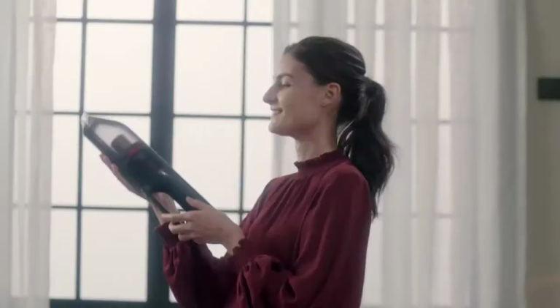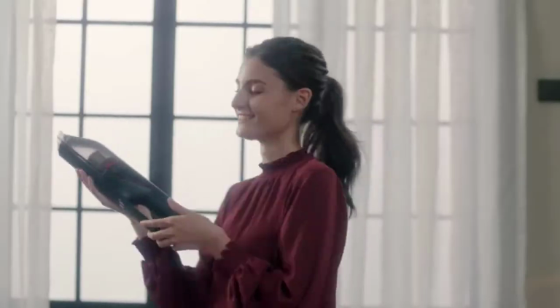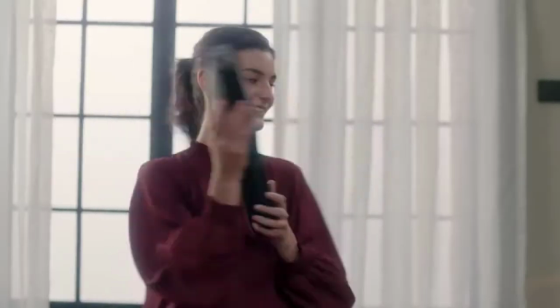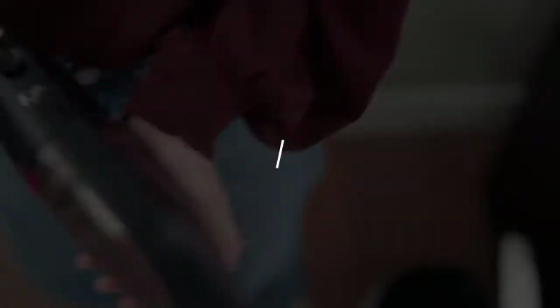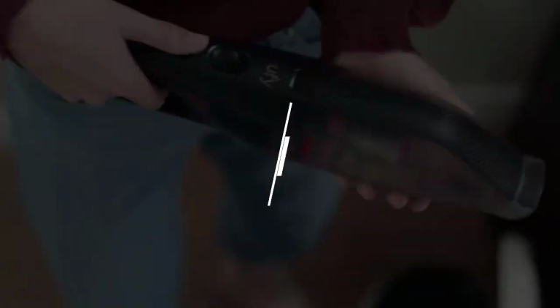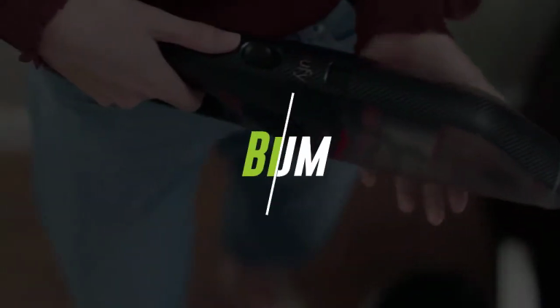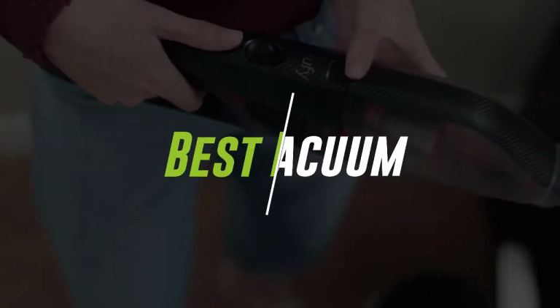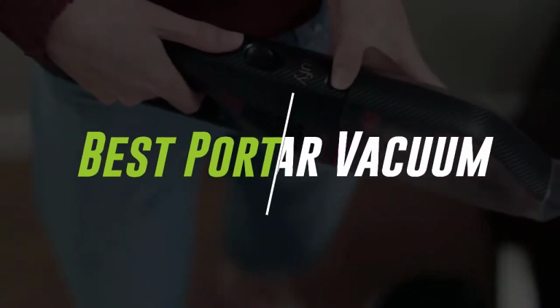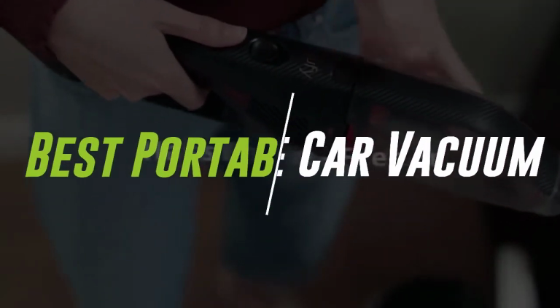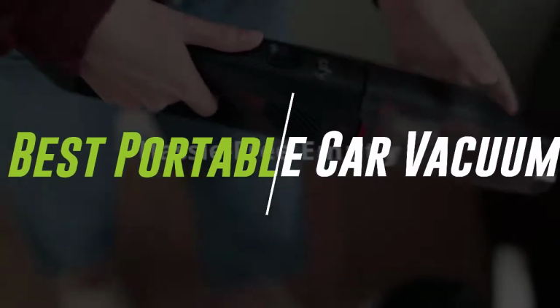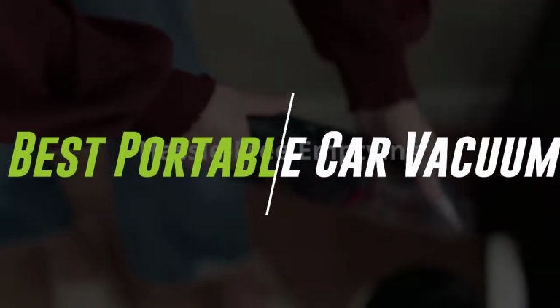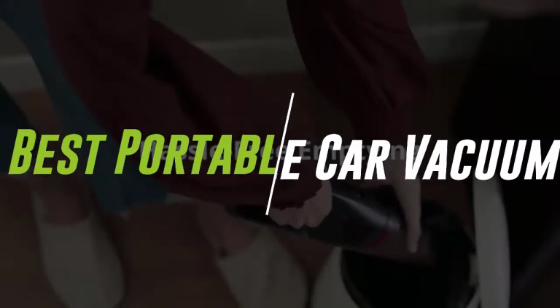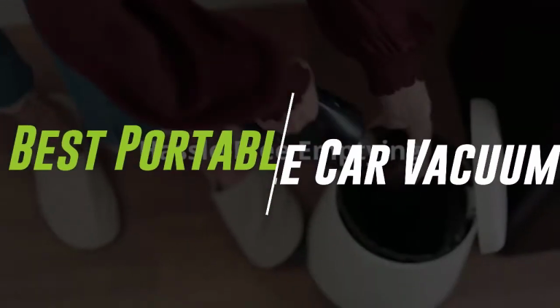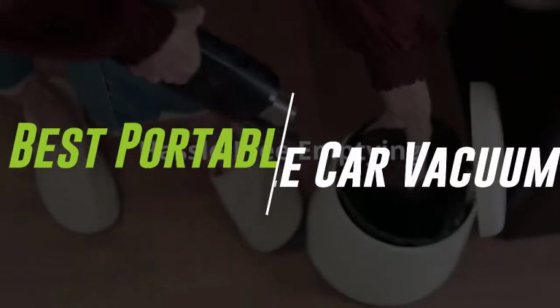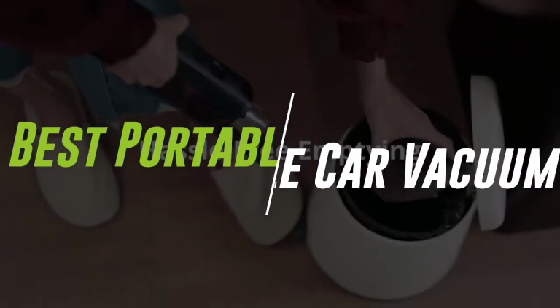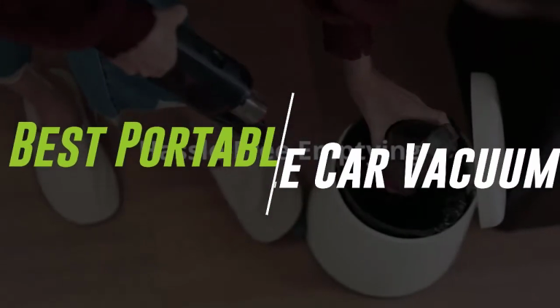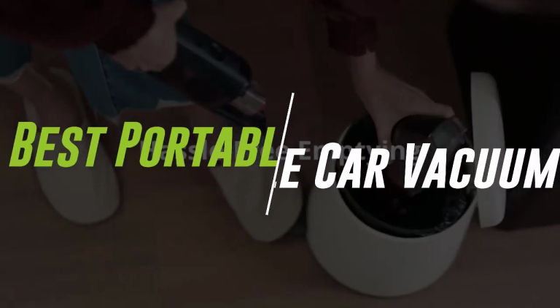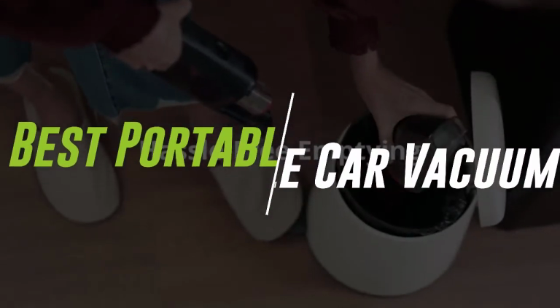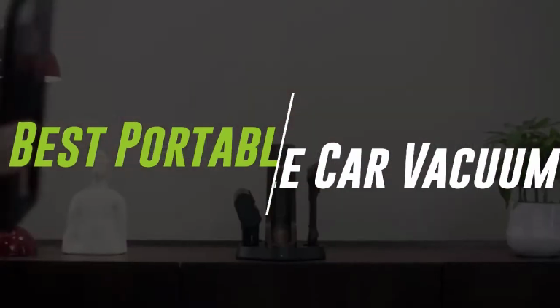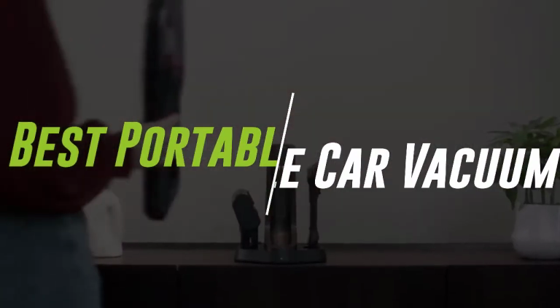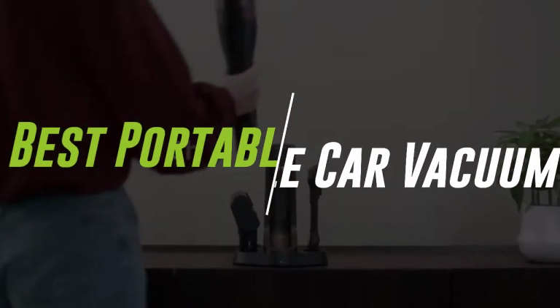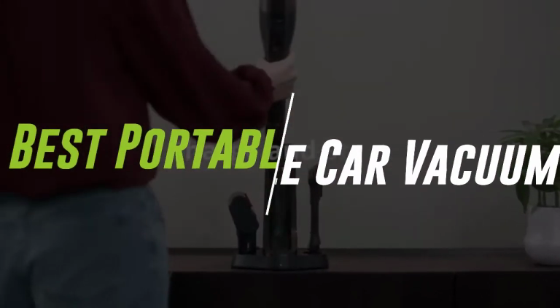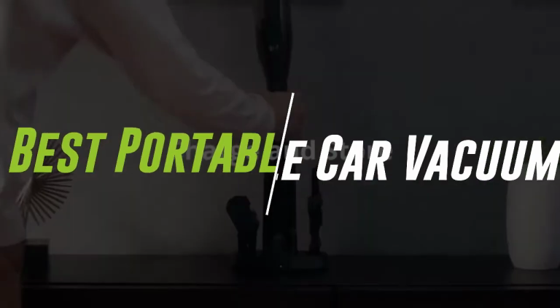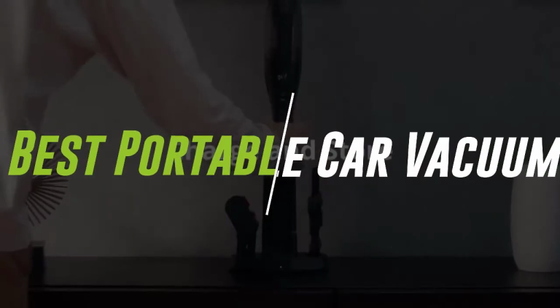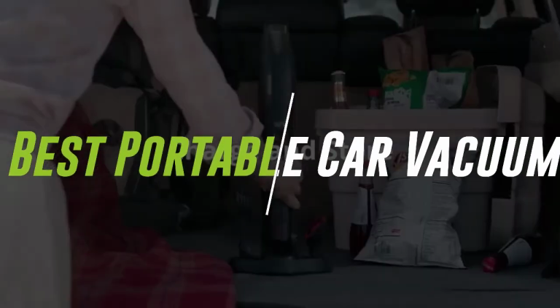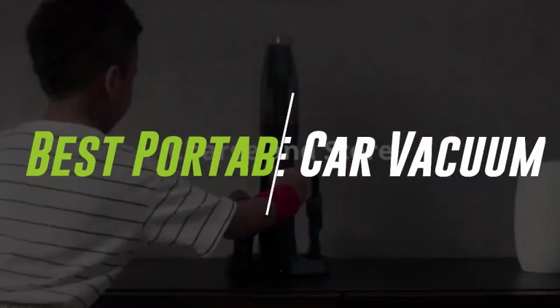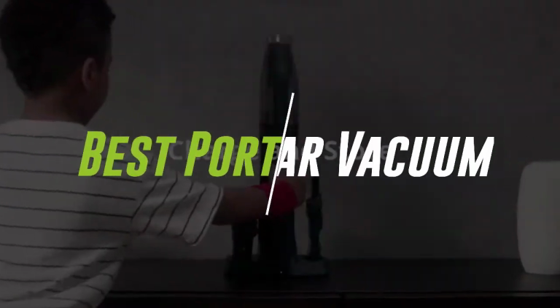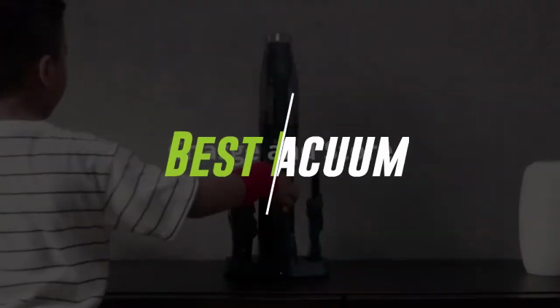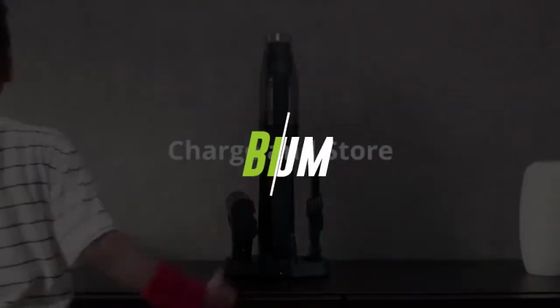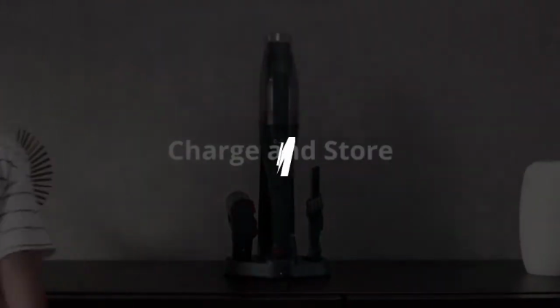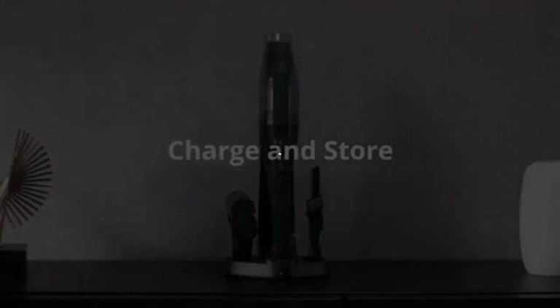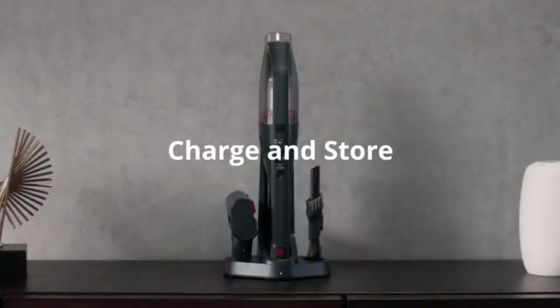In this video, we will discuss the top 5 best portable car vacuums currently on the market. Let's get started.